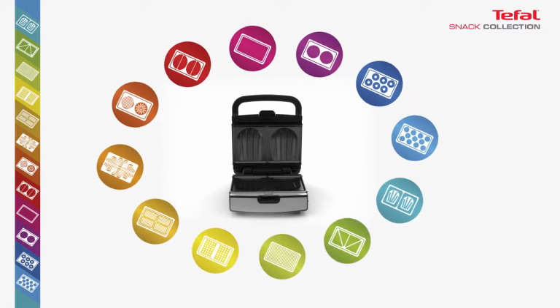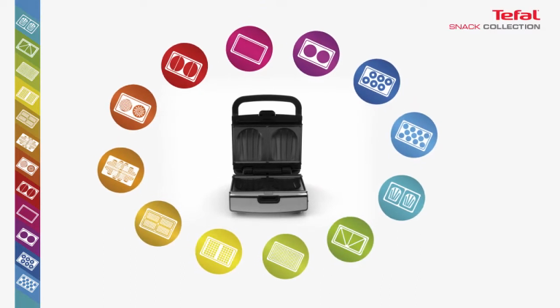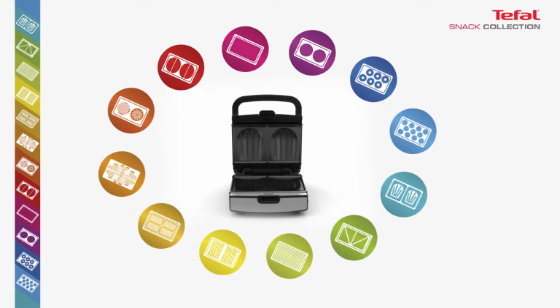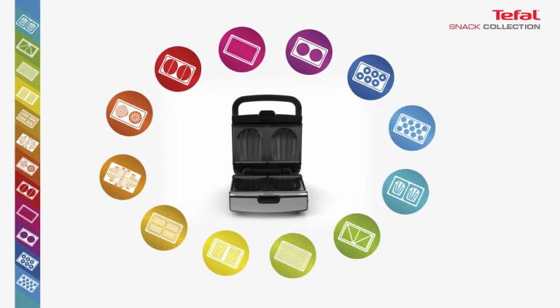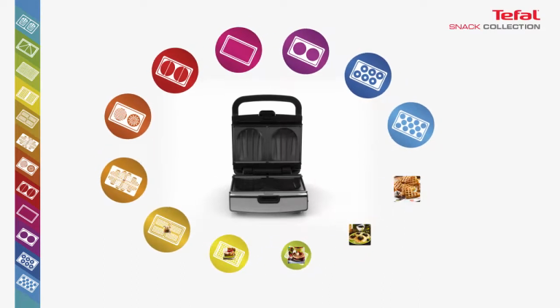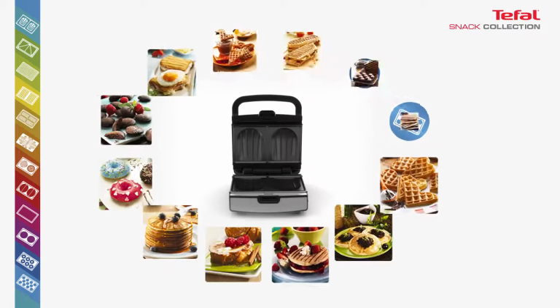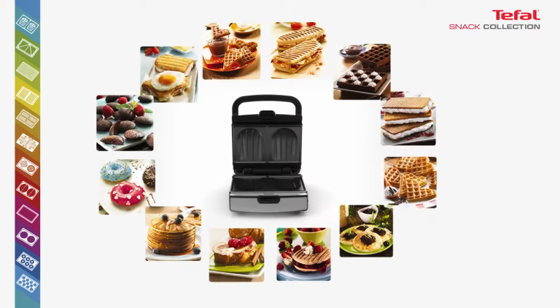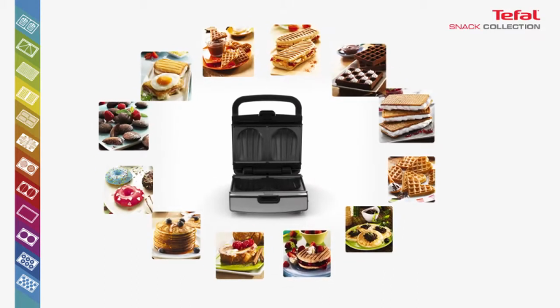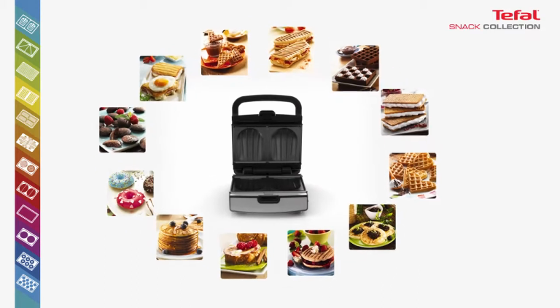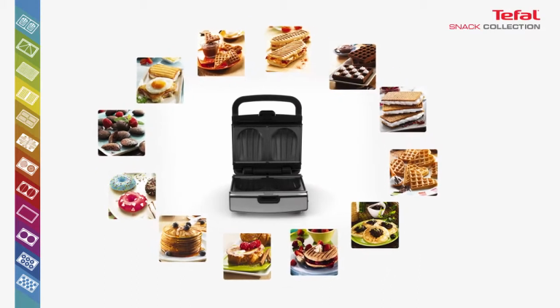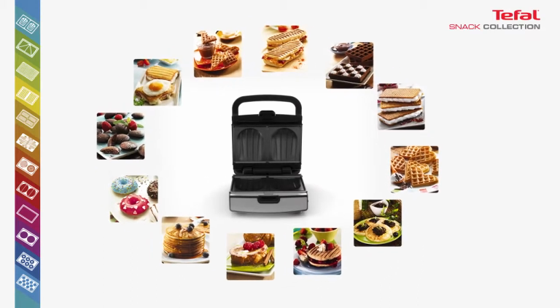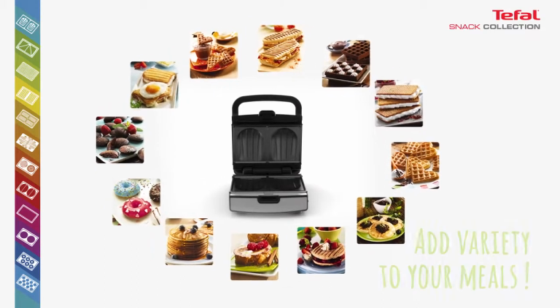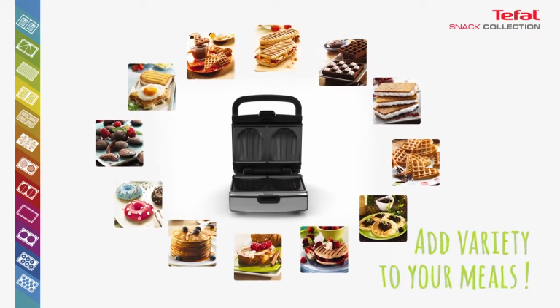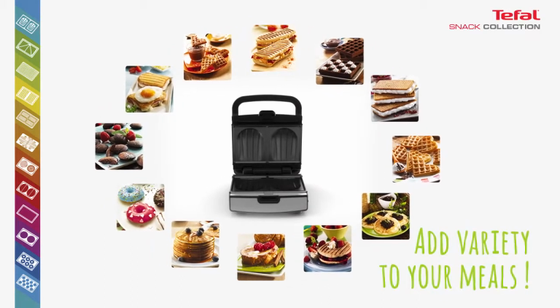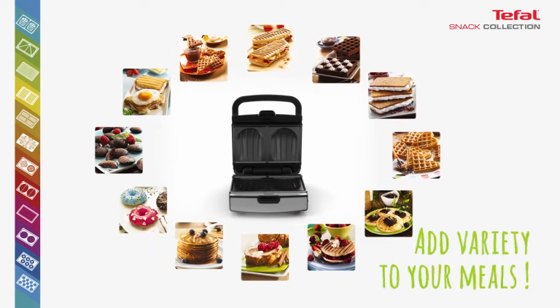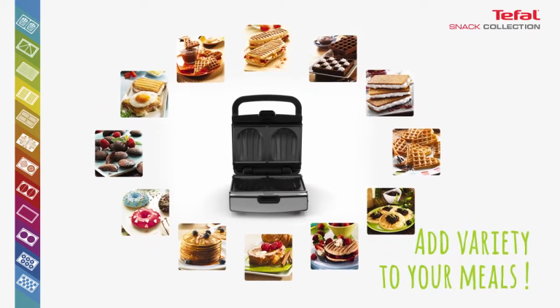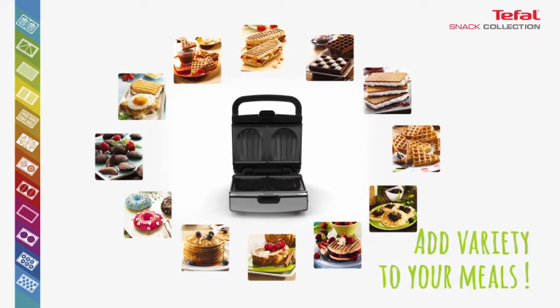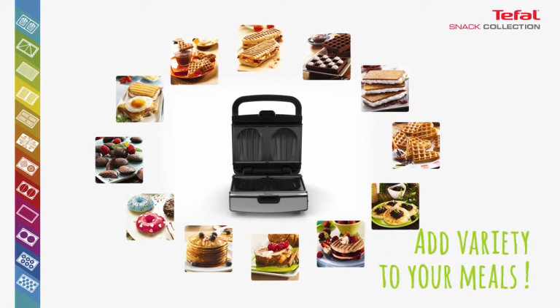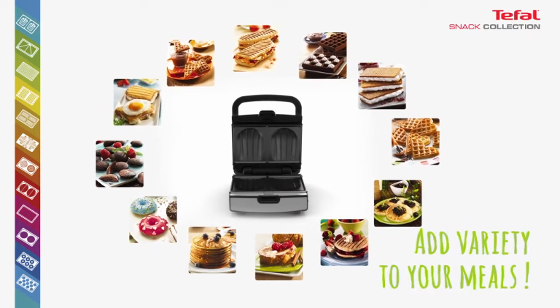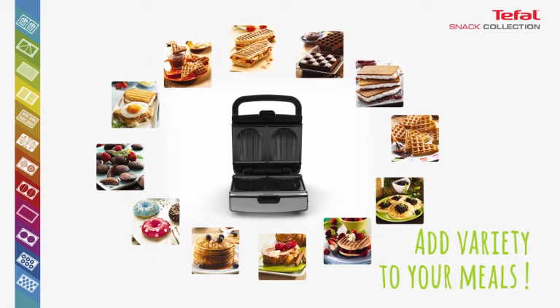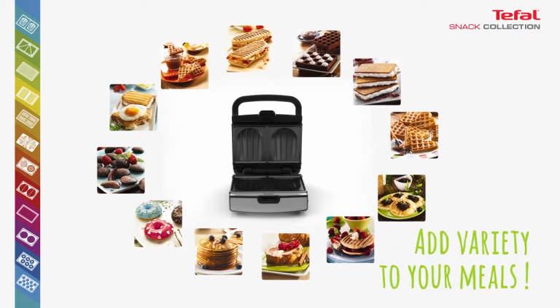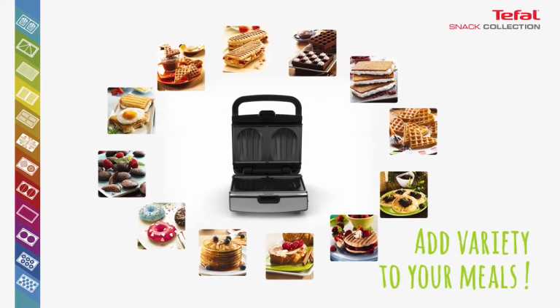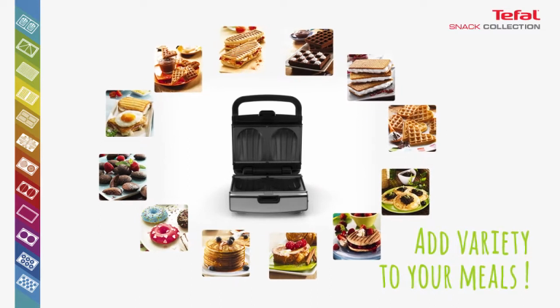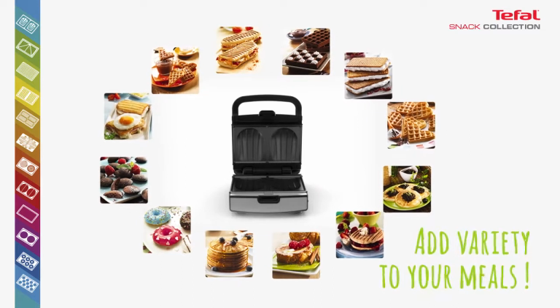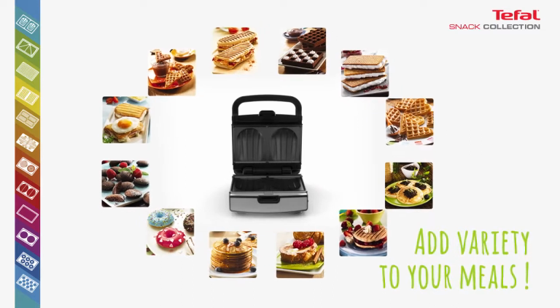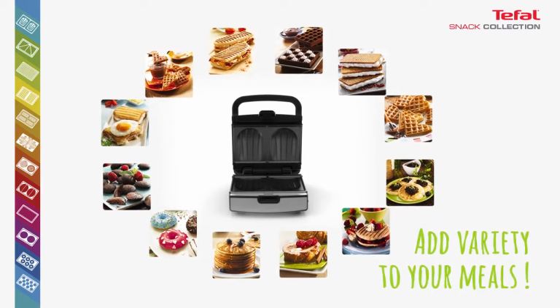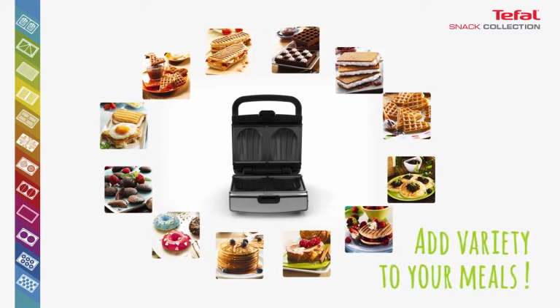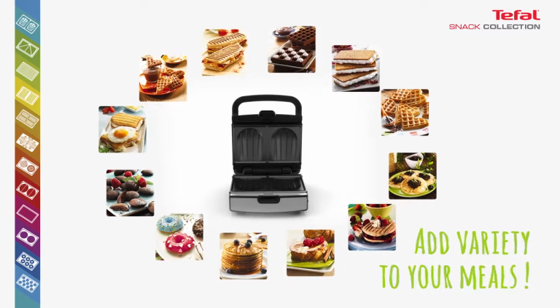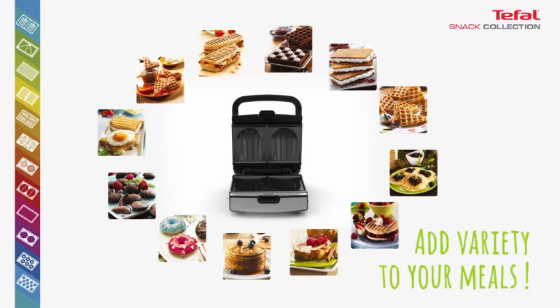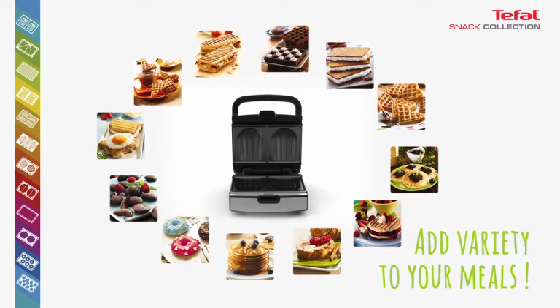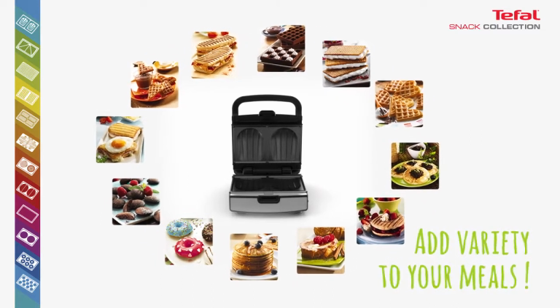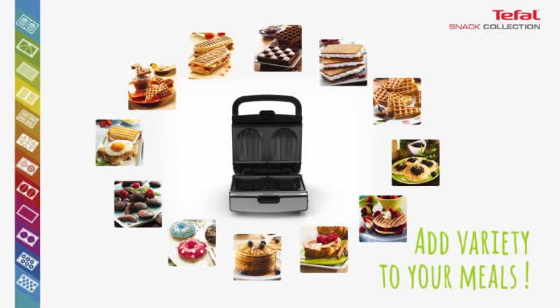Thanks to its 12 removable non-stick coated plates, Snack Collection allows you to create numerous sweet and savory snacks.